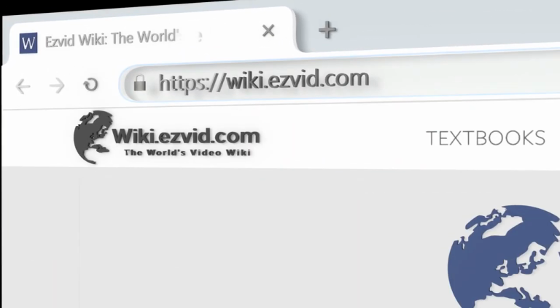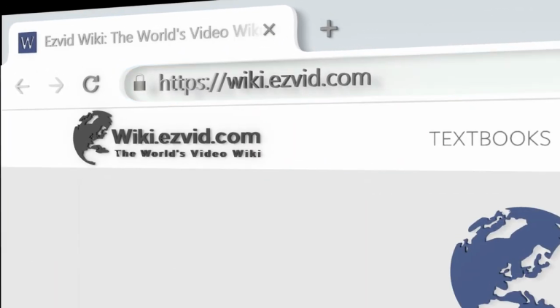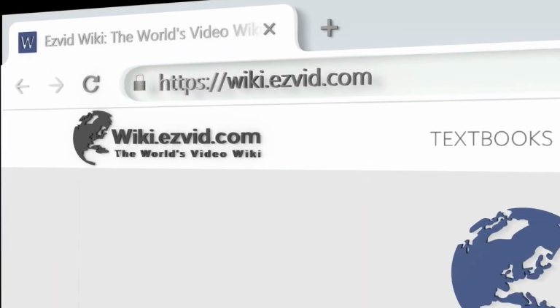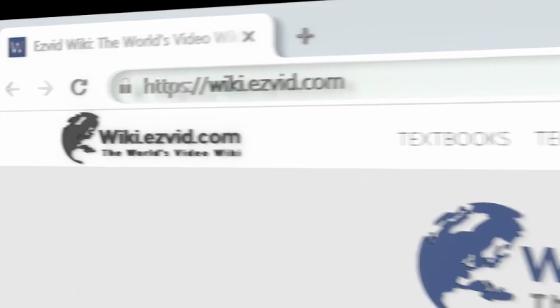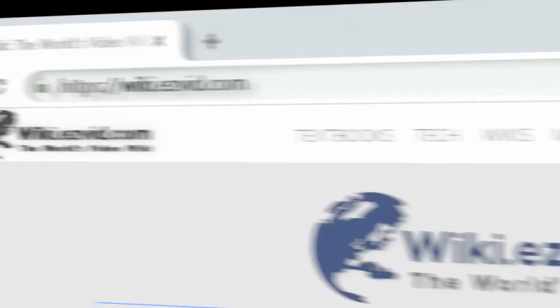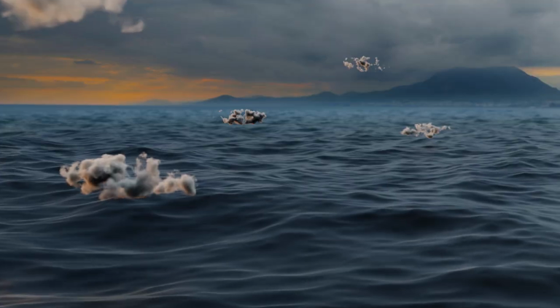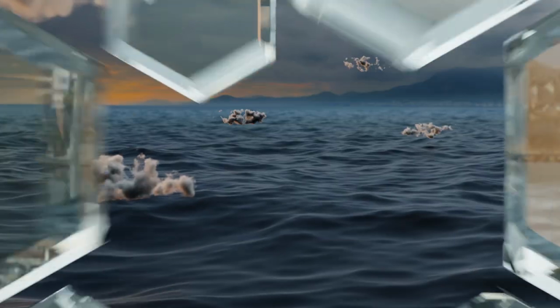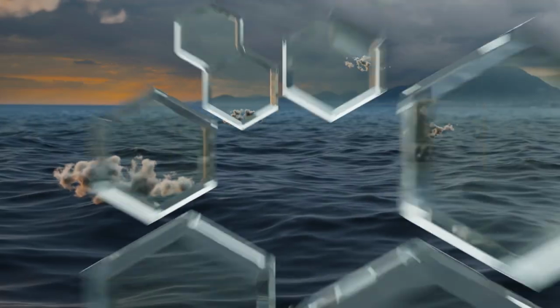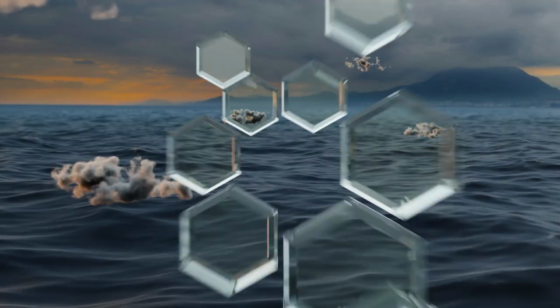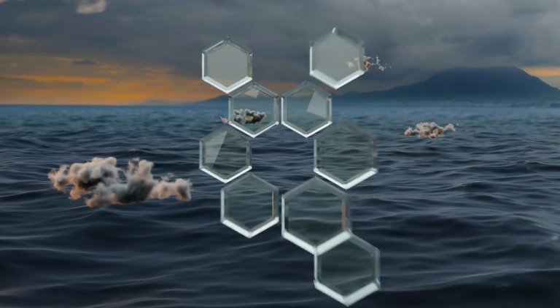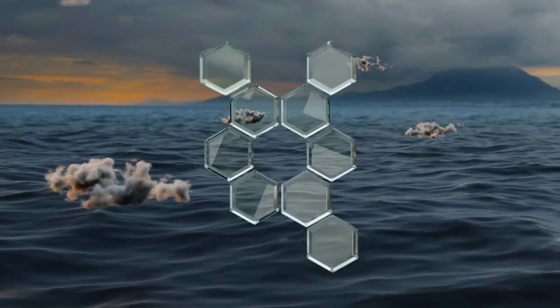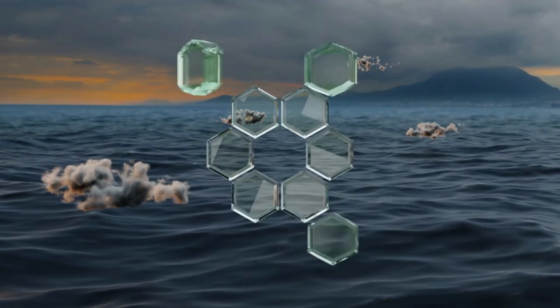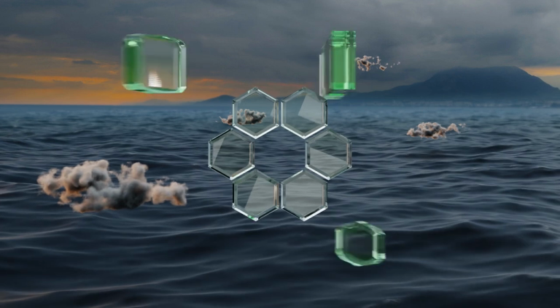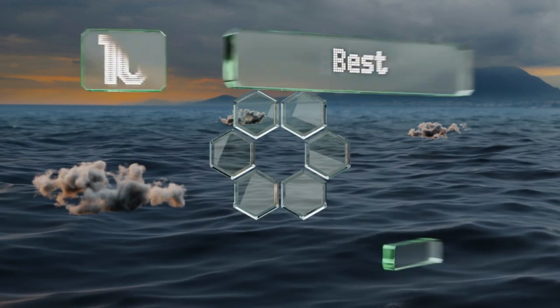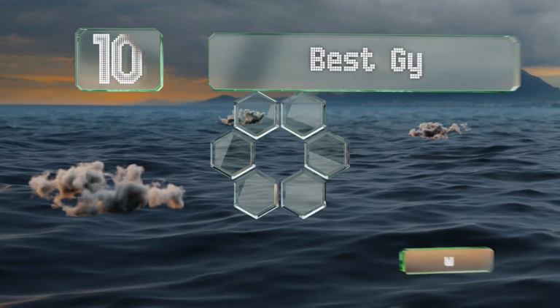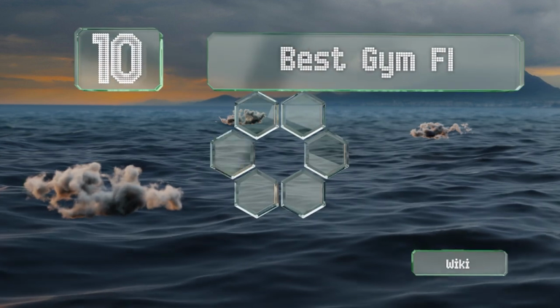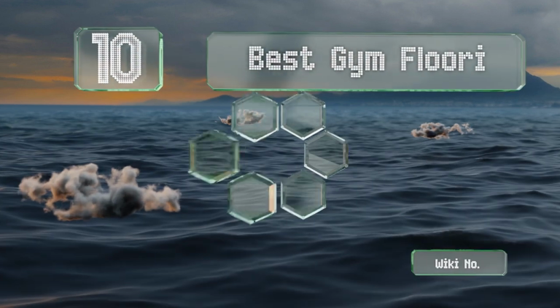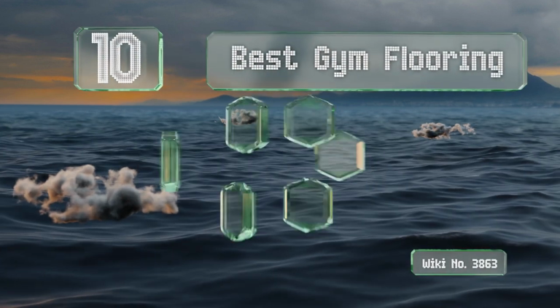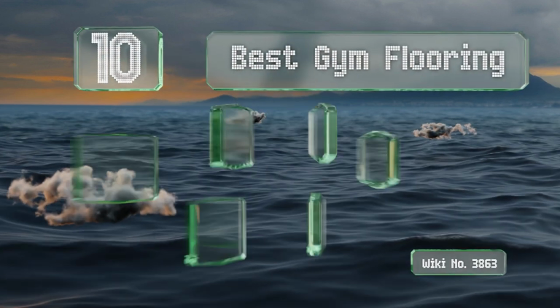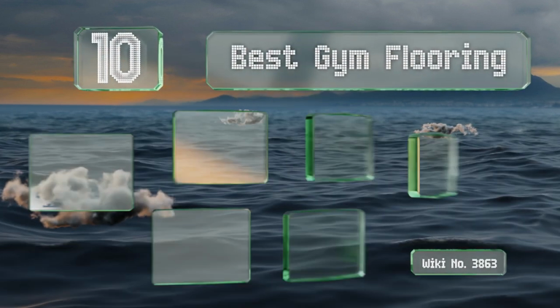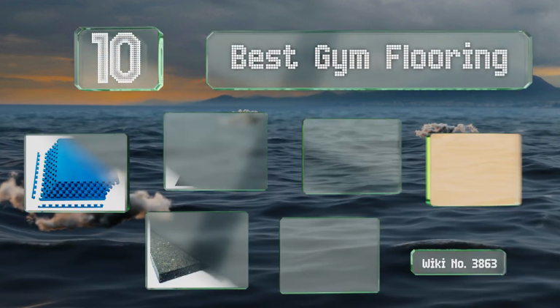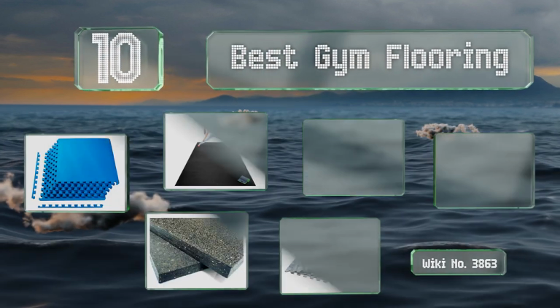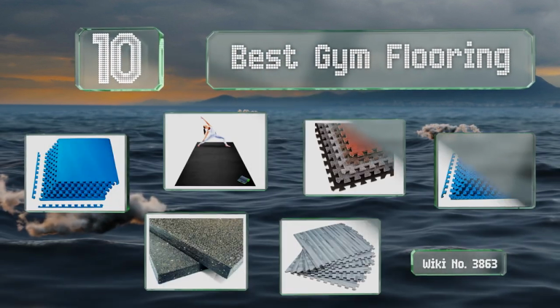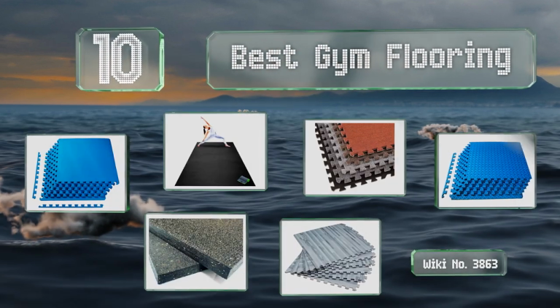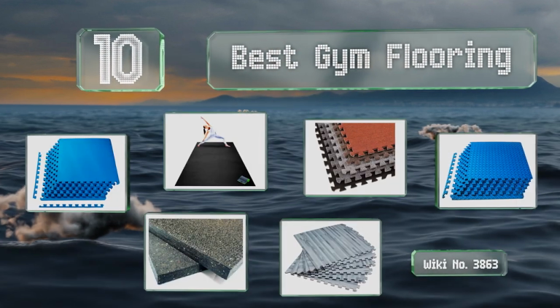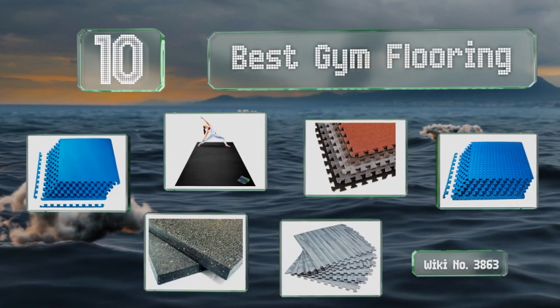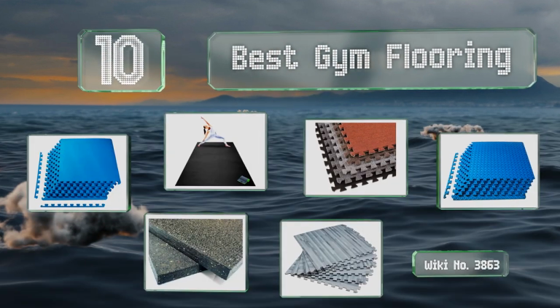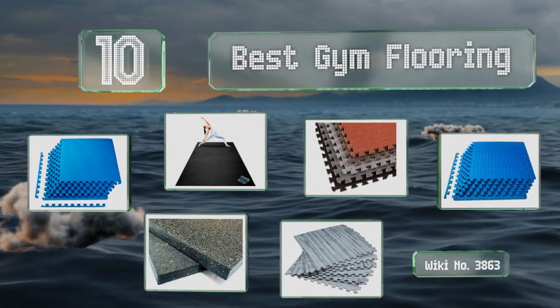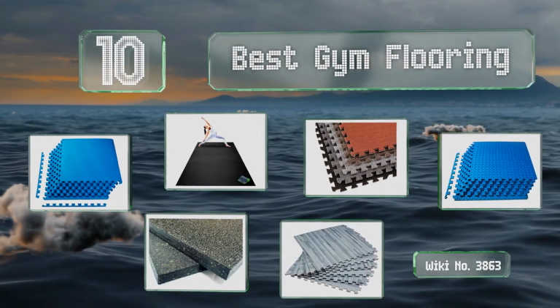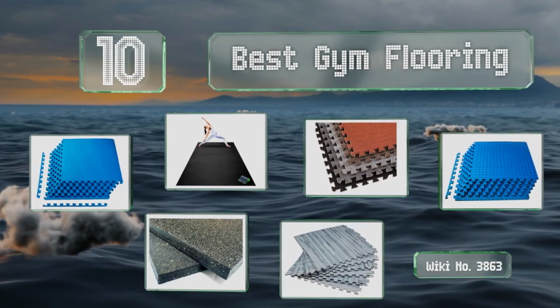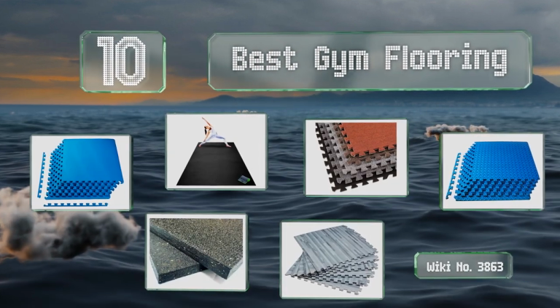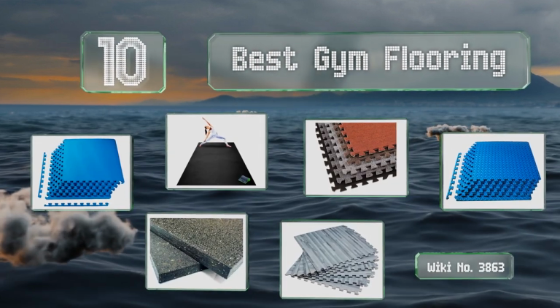EasyVid presents the 10 best gym flooring. Let's get started with the list.